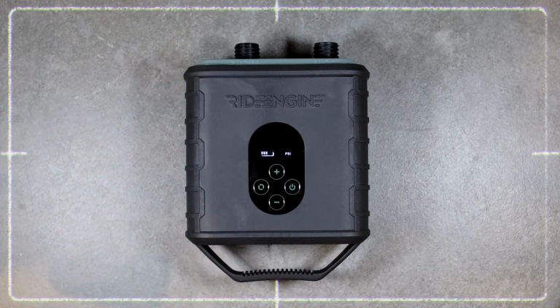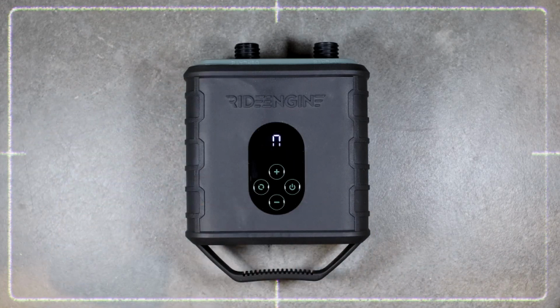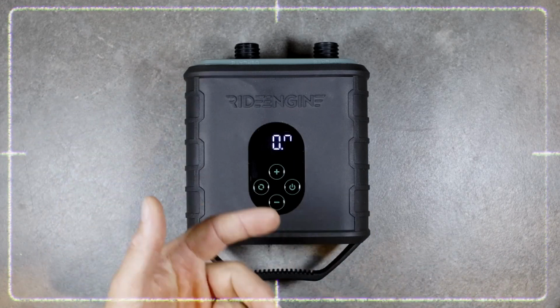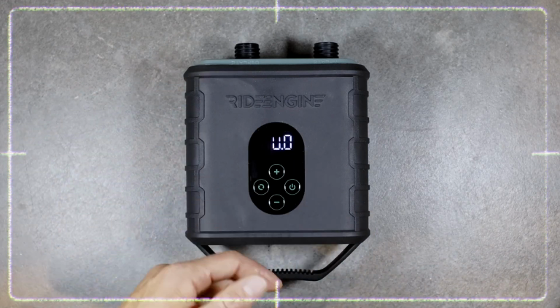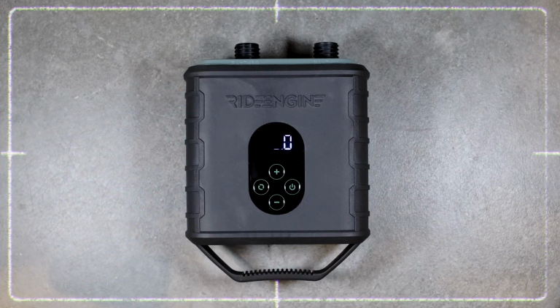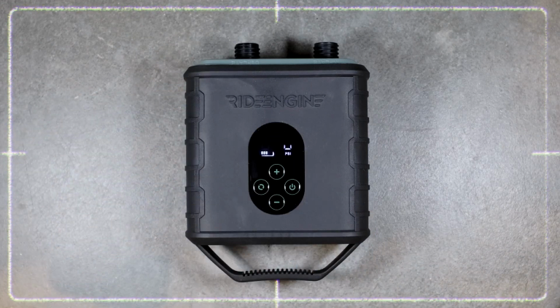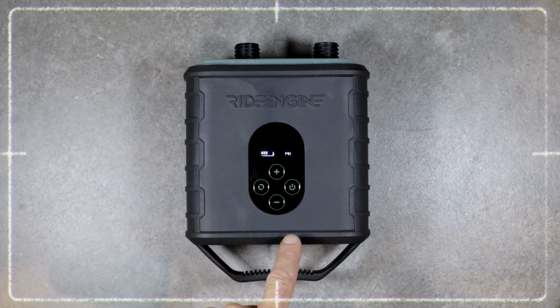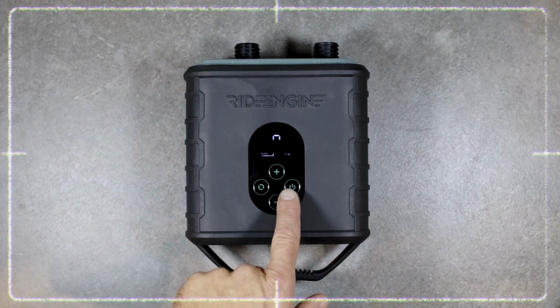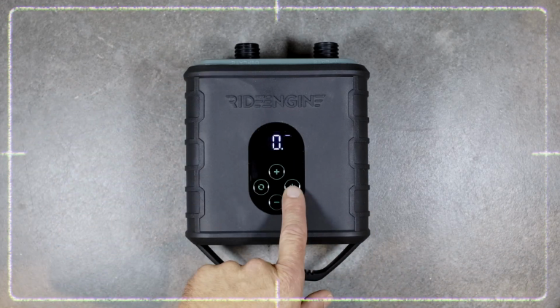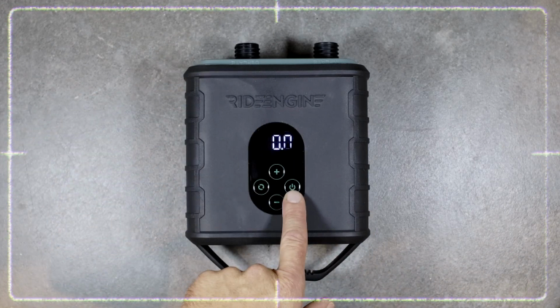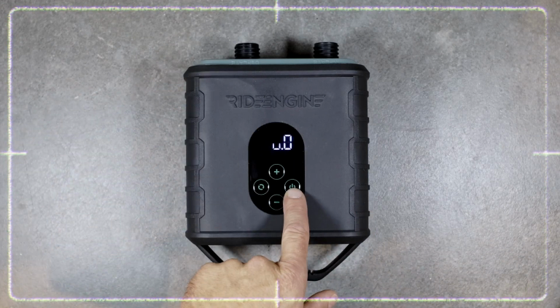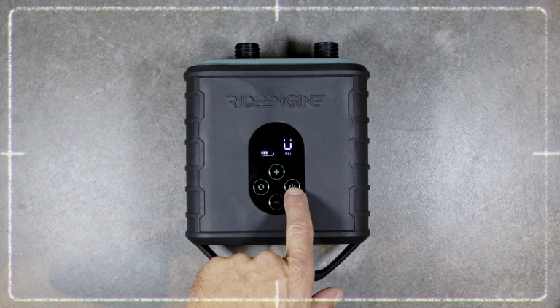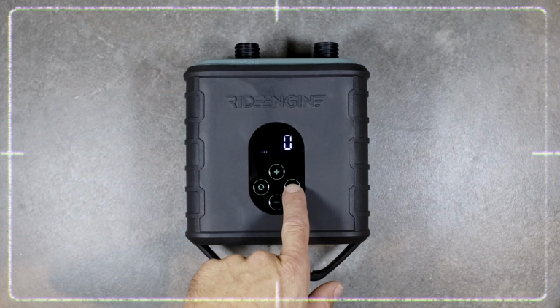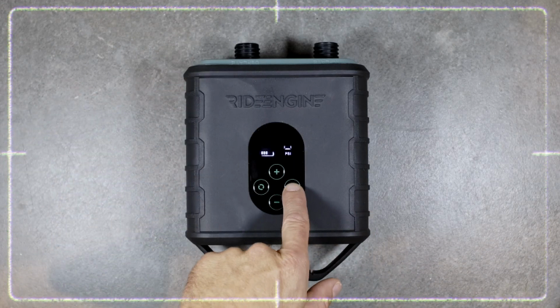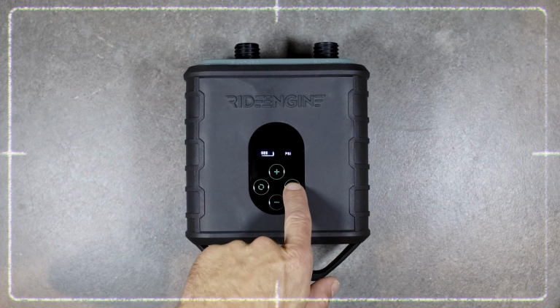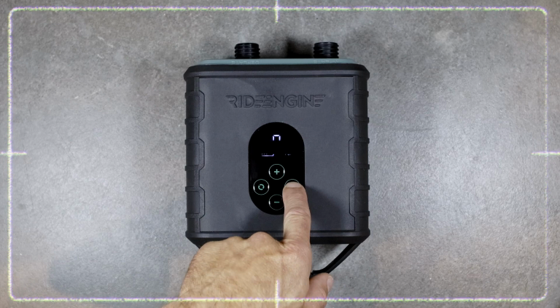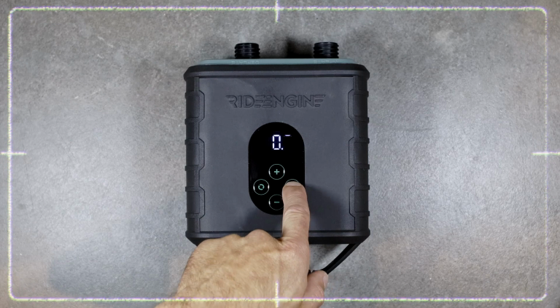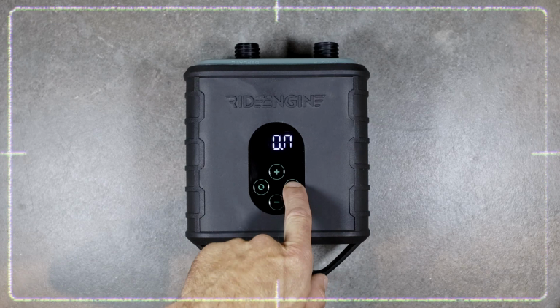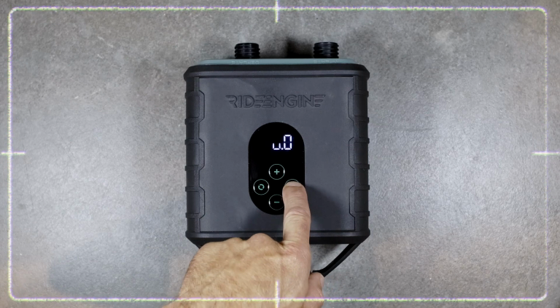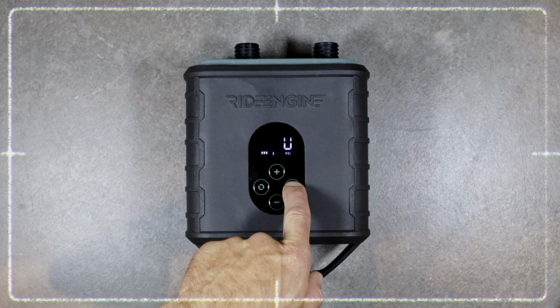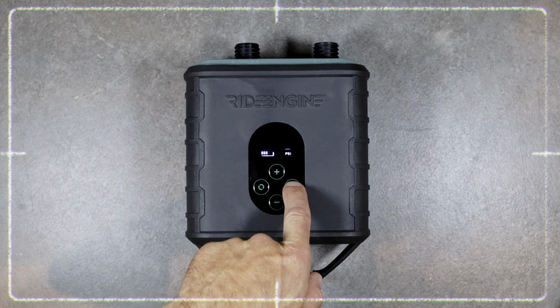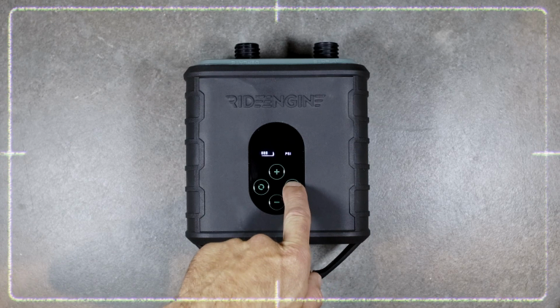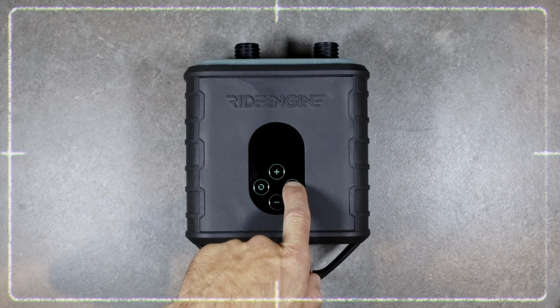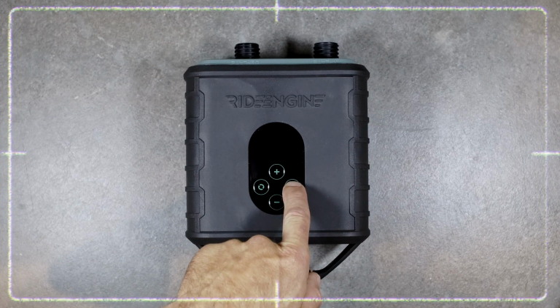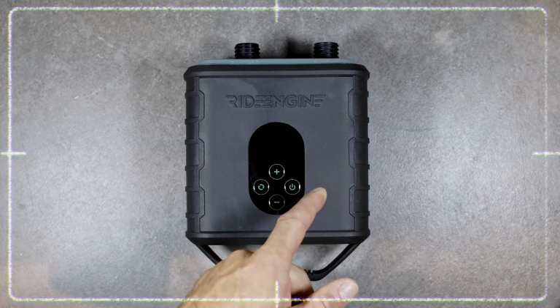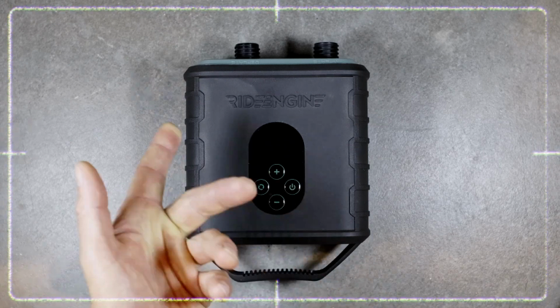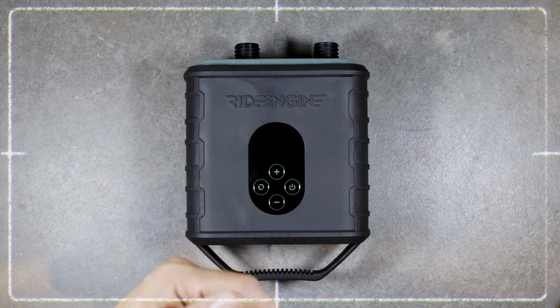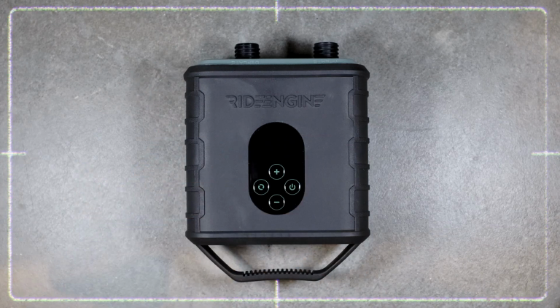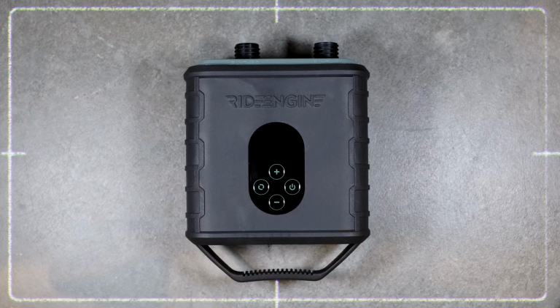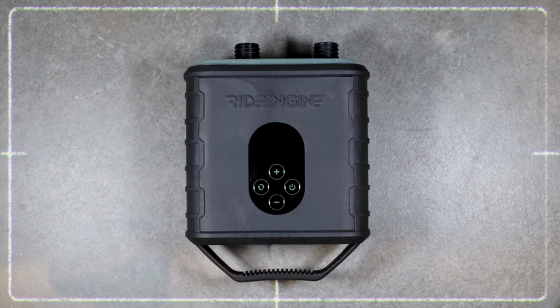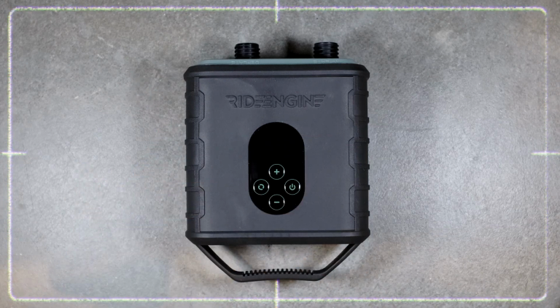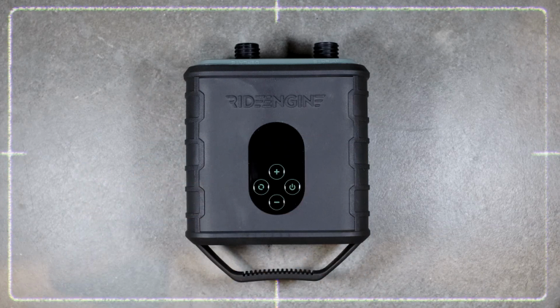Or if you want to turn it off yourself, you can do a long press on the power button here and then the pump itself.